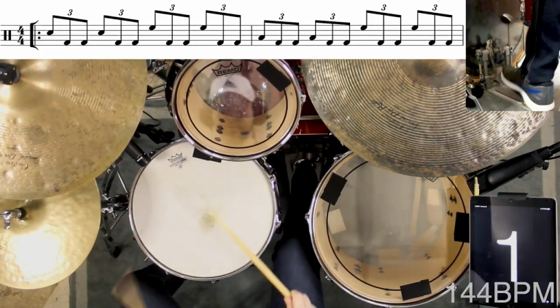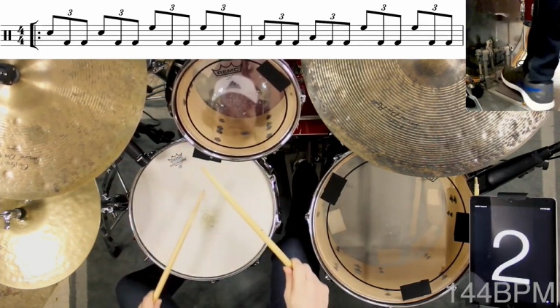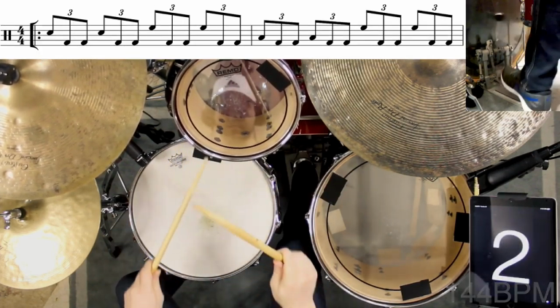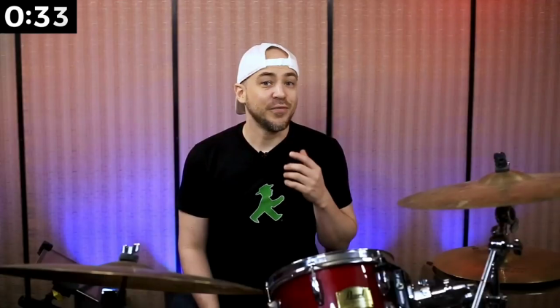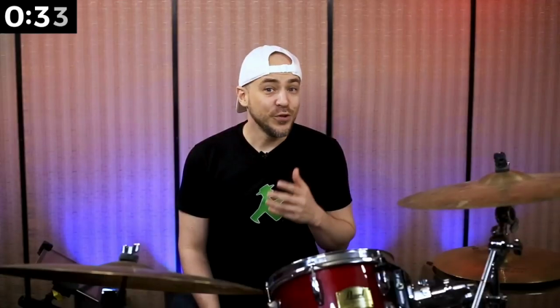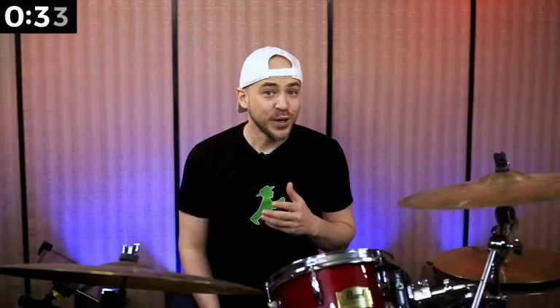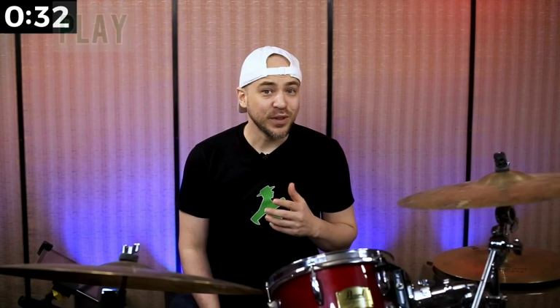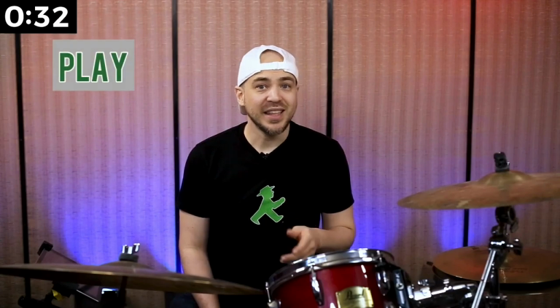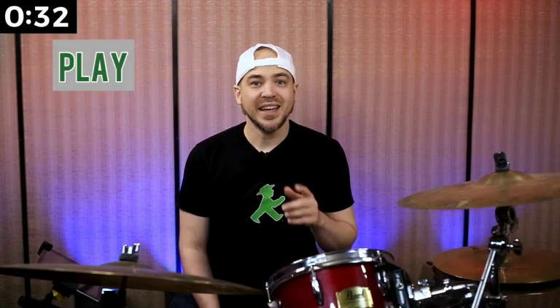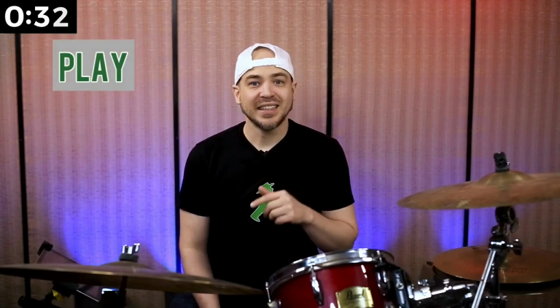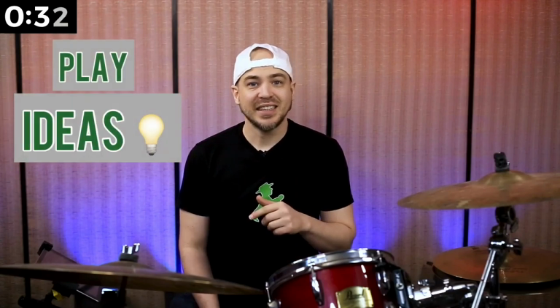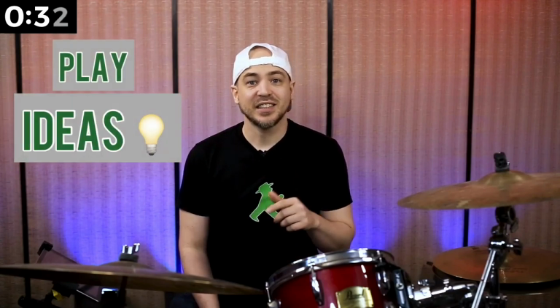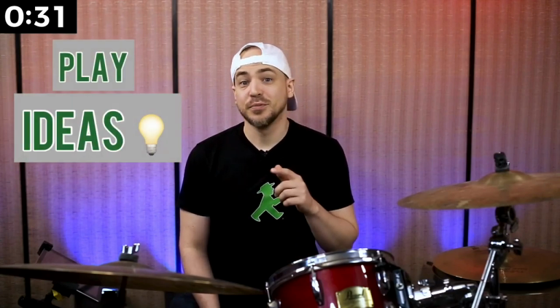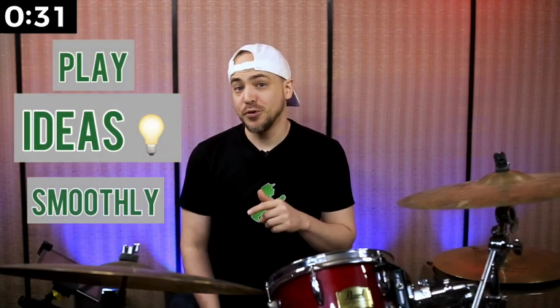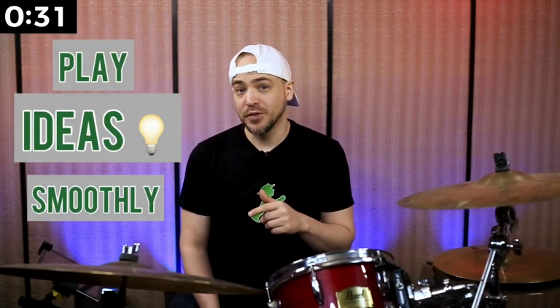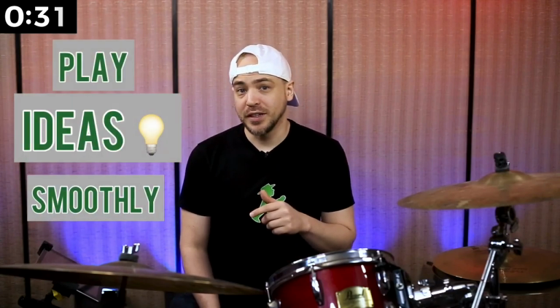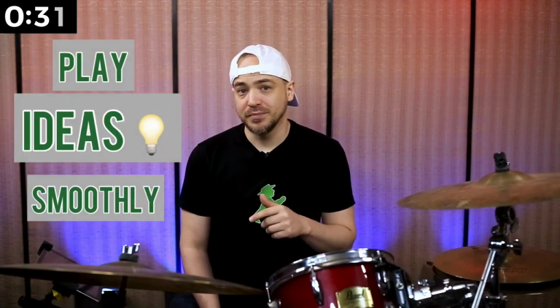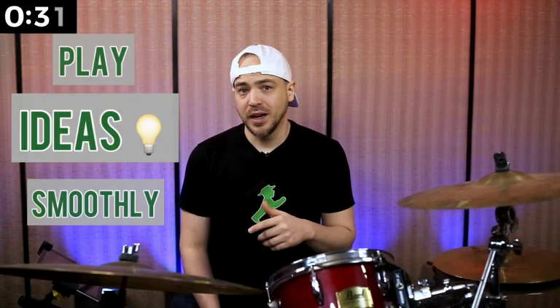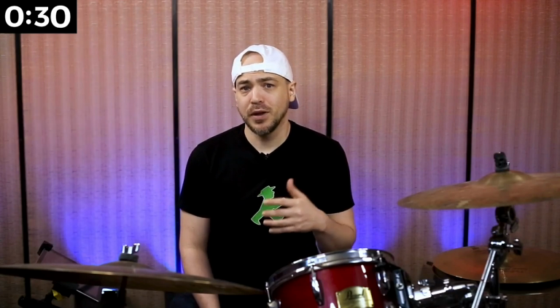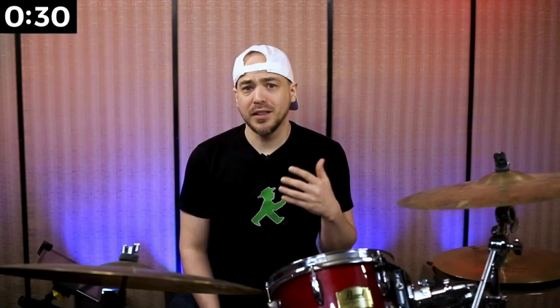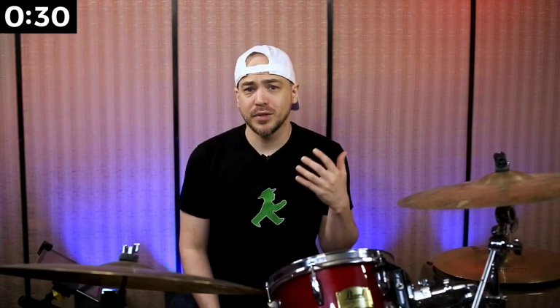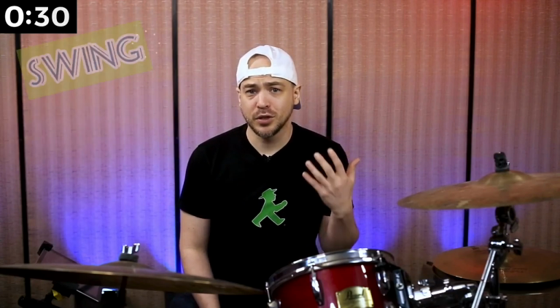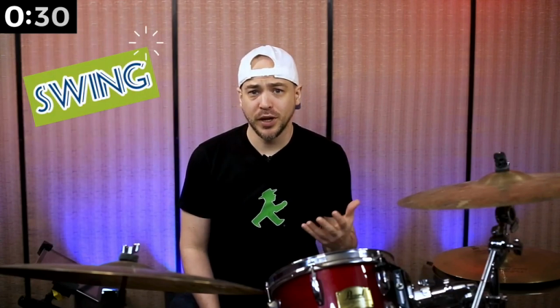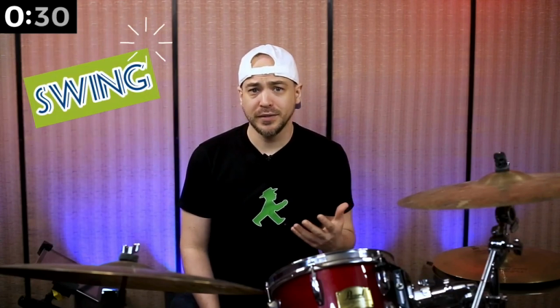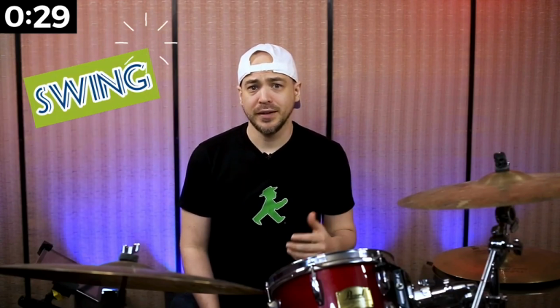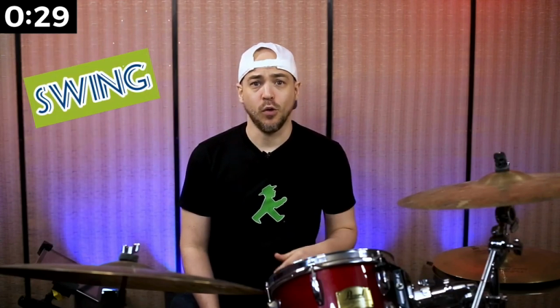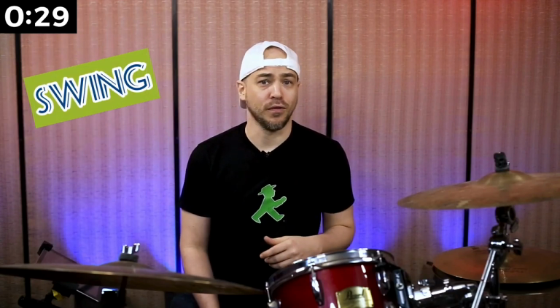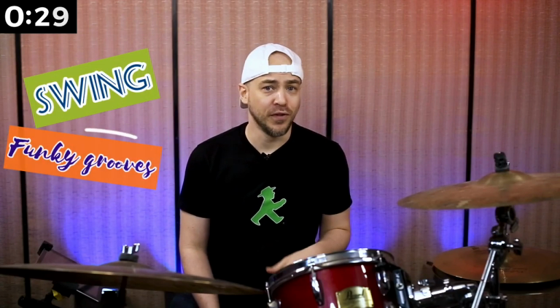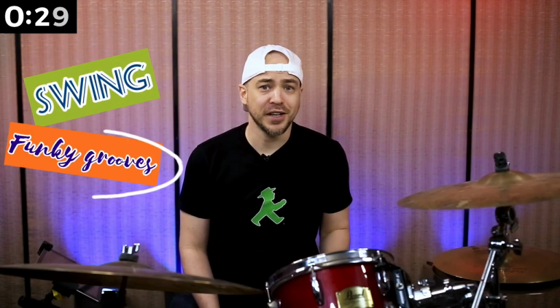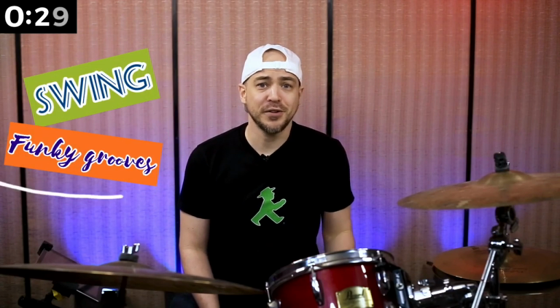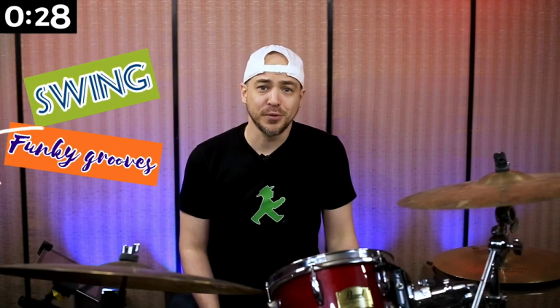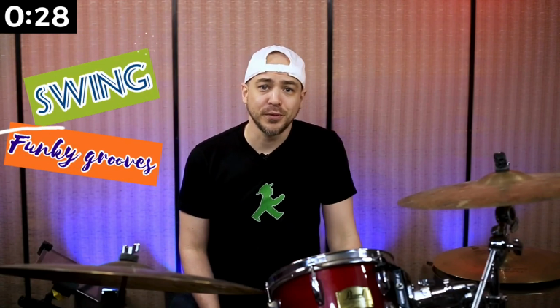If you can play the ideas smoothly, apply them to swing or funky grooves.